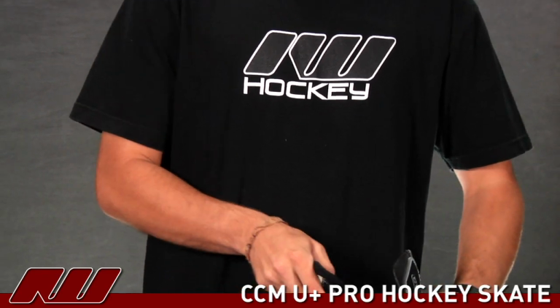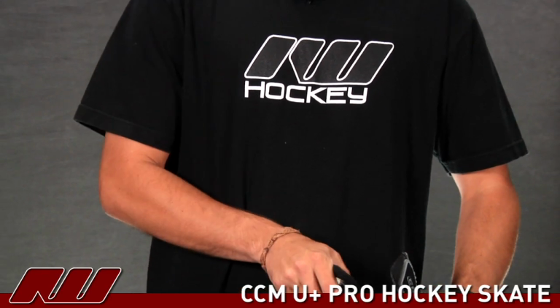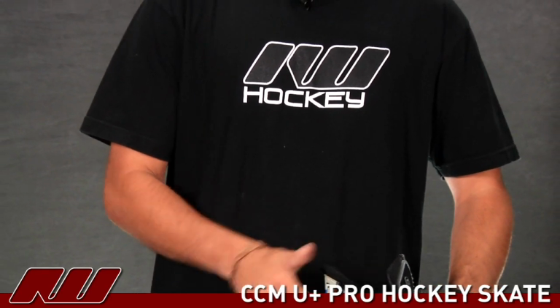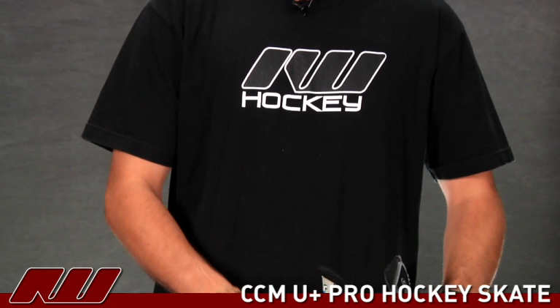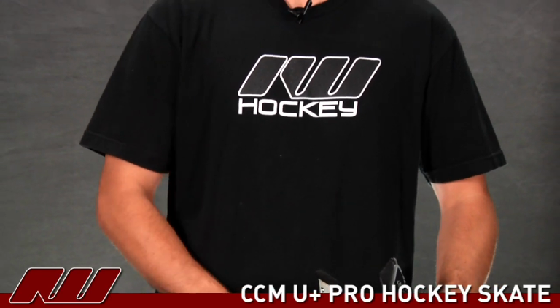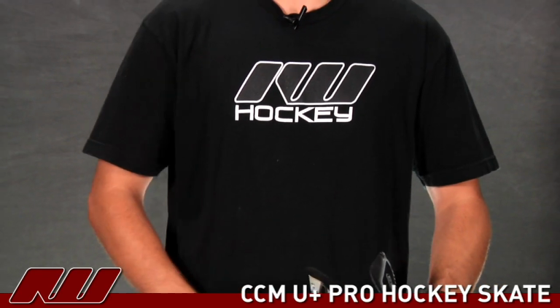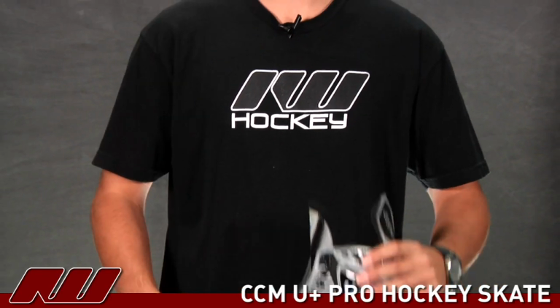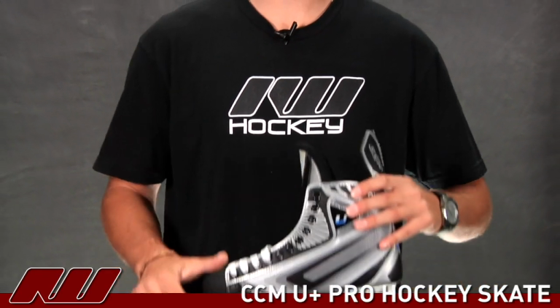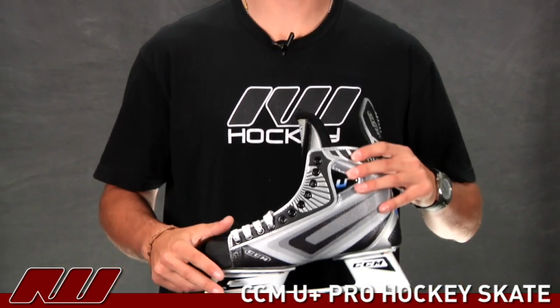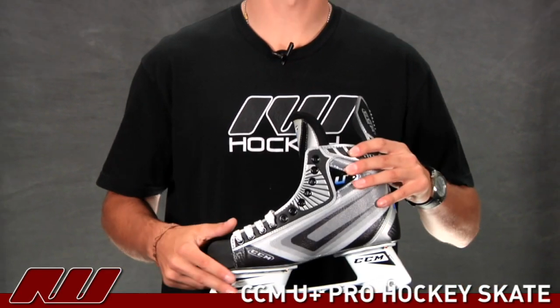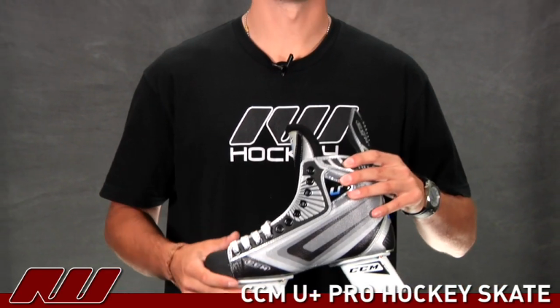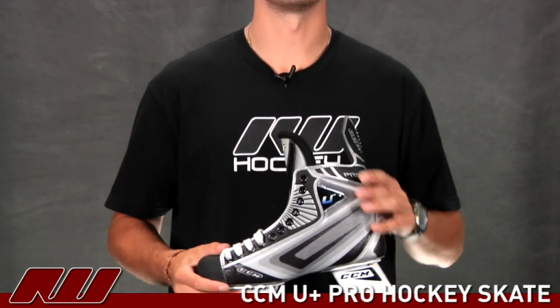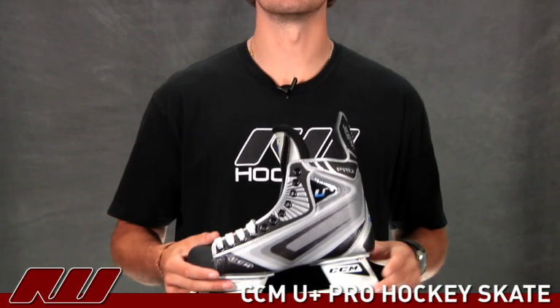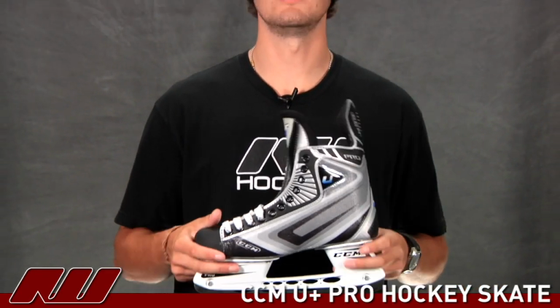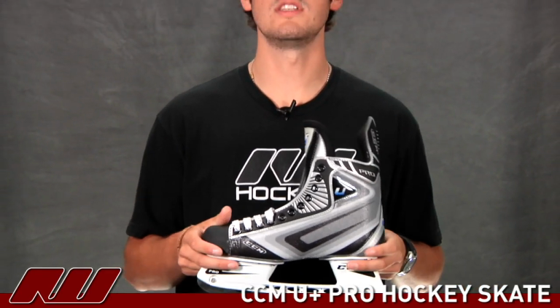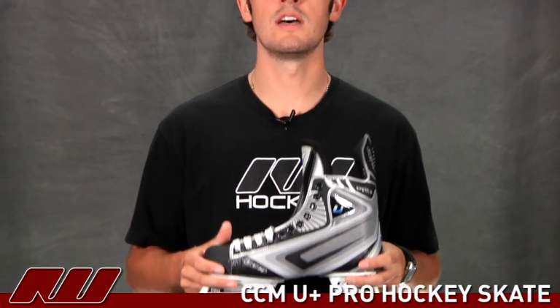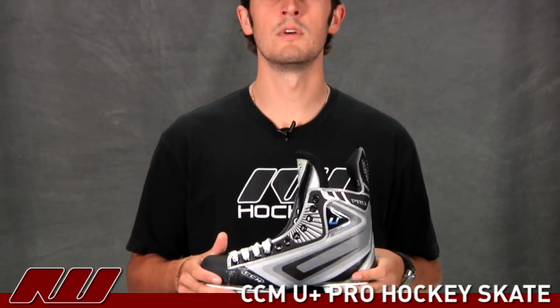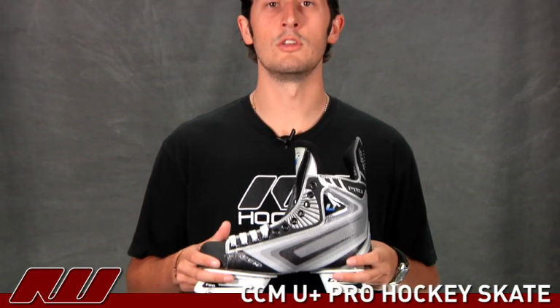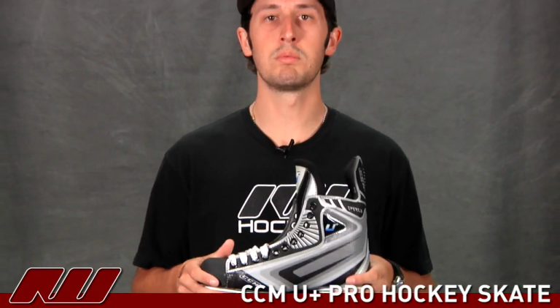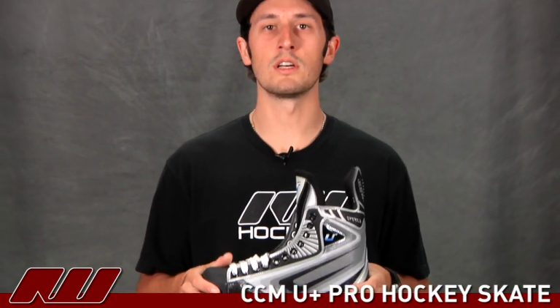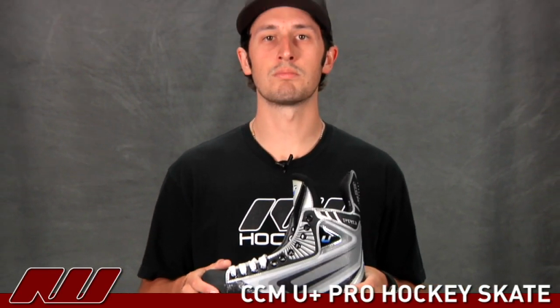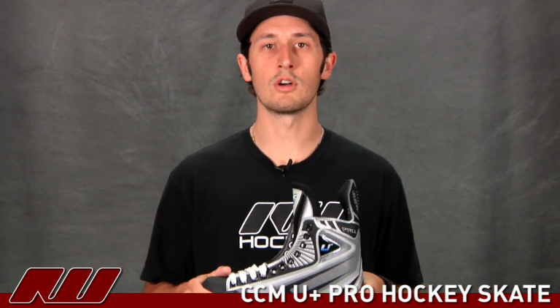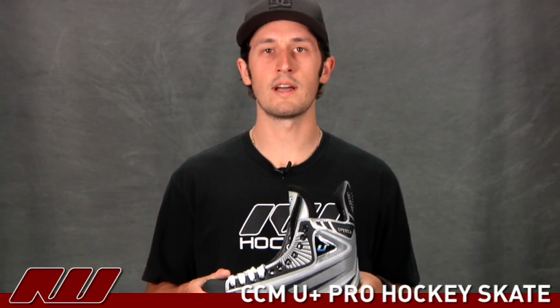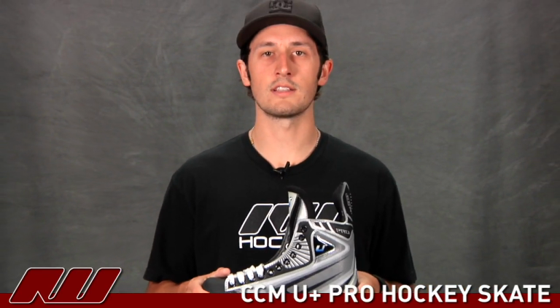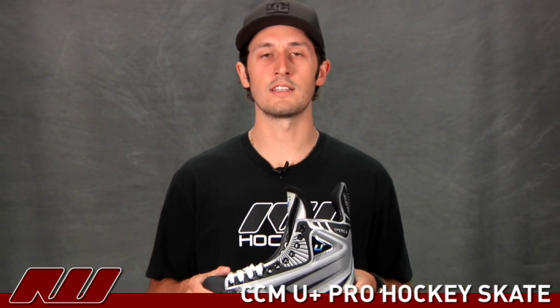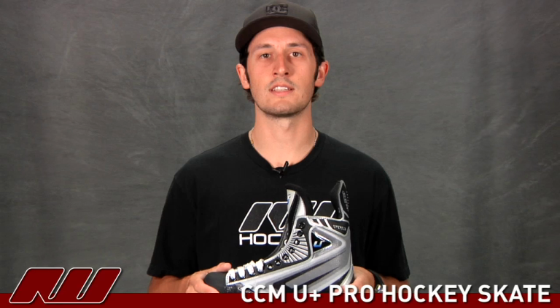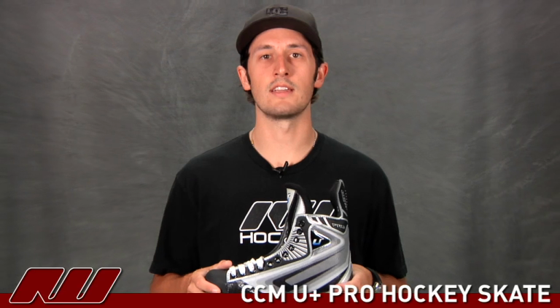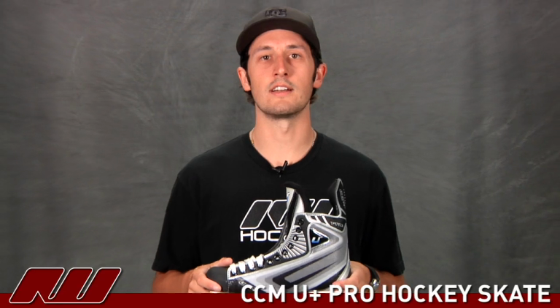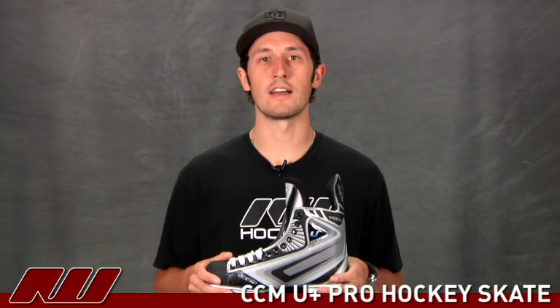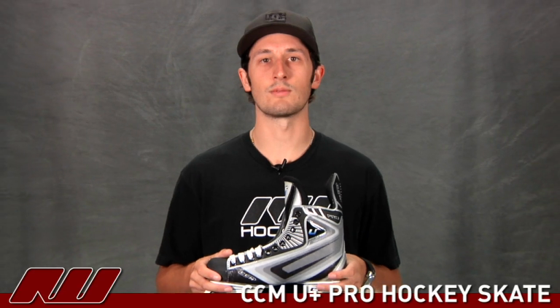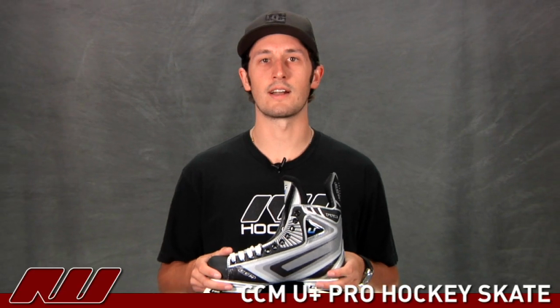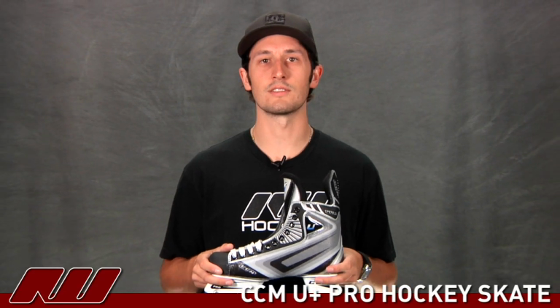So once again, that was just a quick review of the CCM U Plus Pro Ice Hockey Skate here at Ice Warehouse.